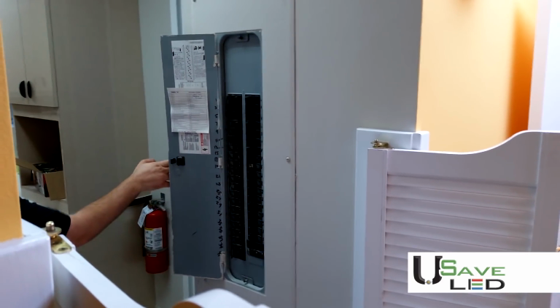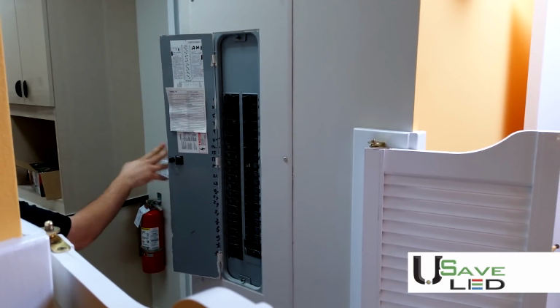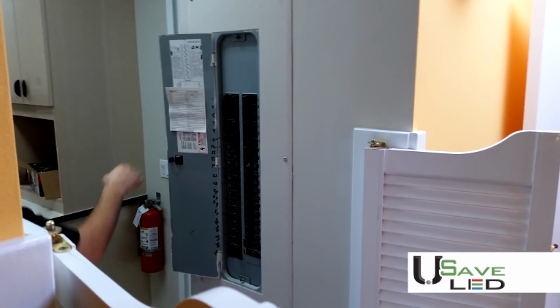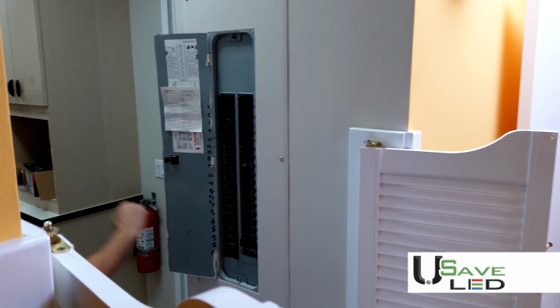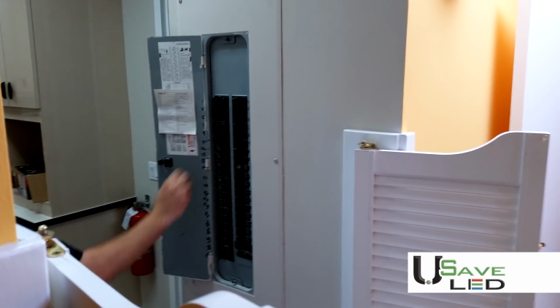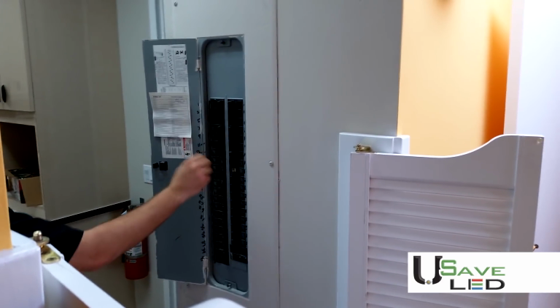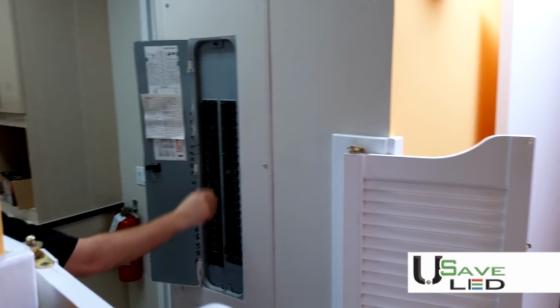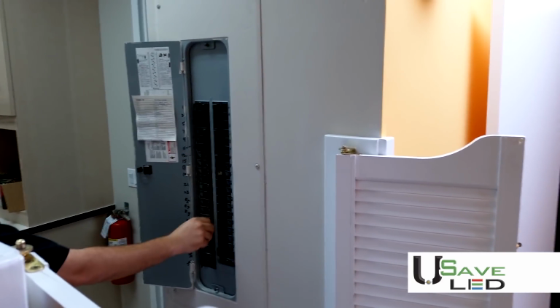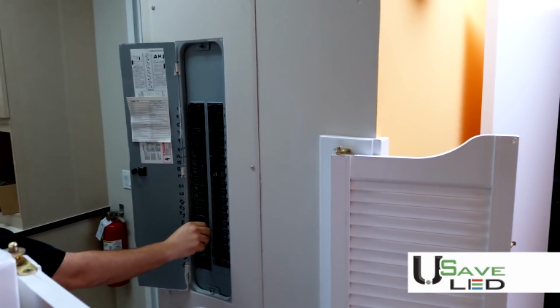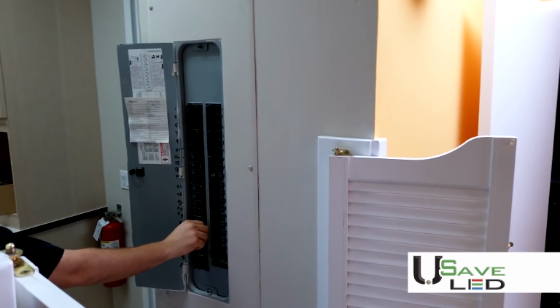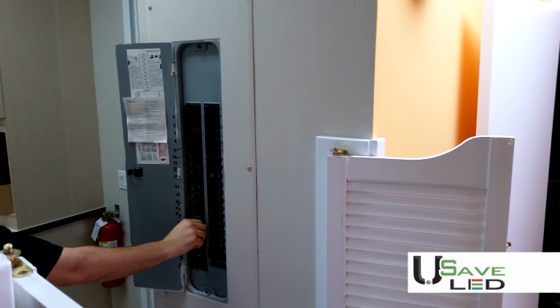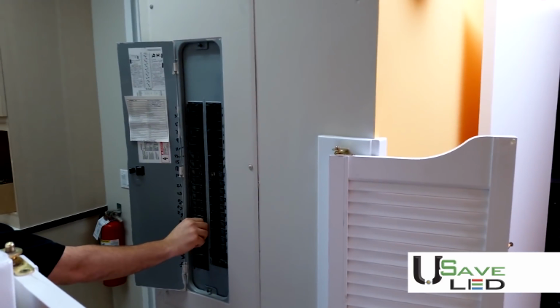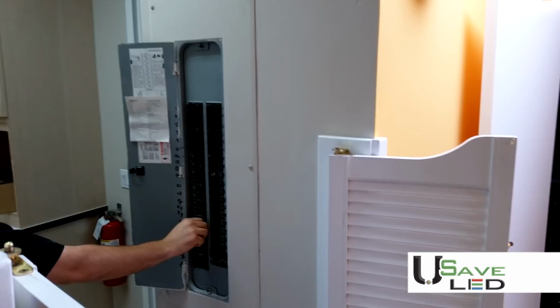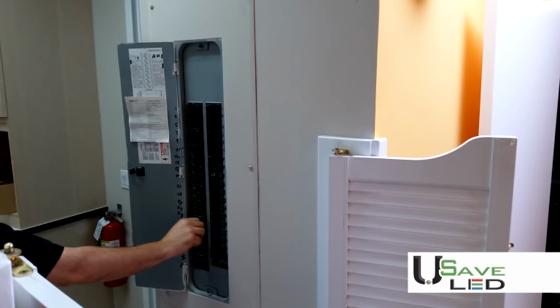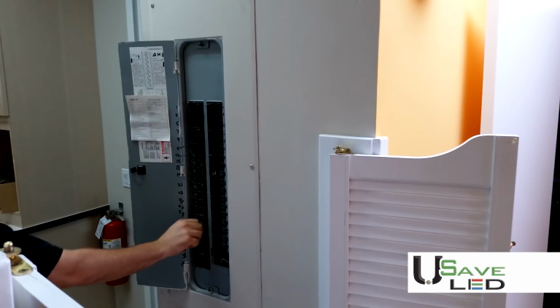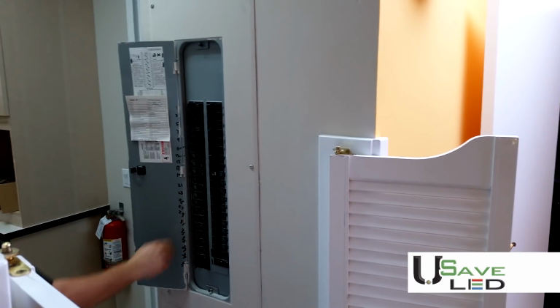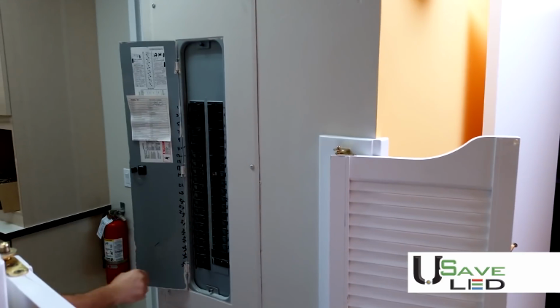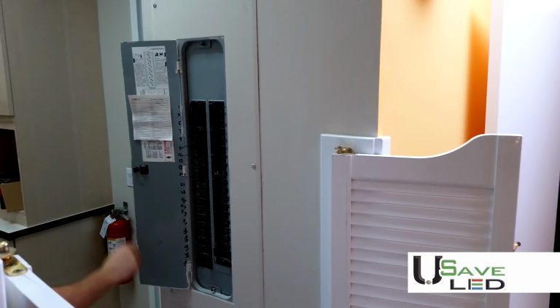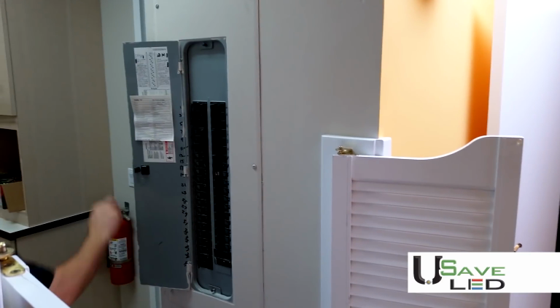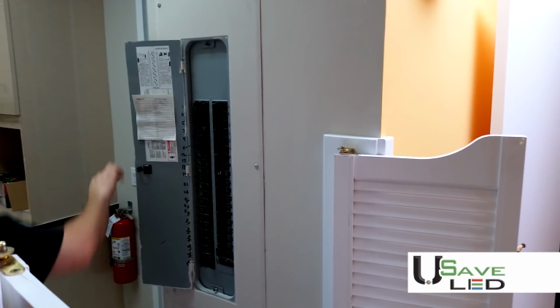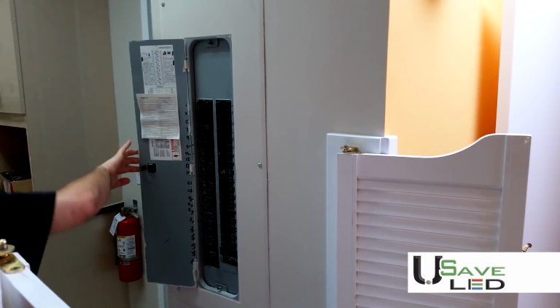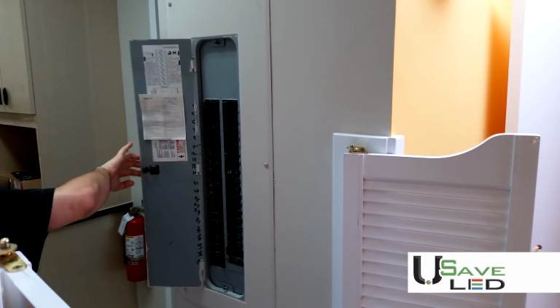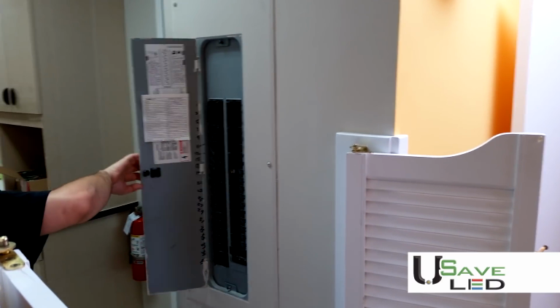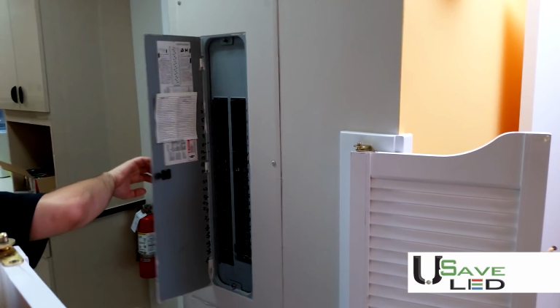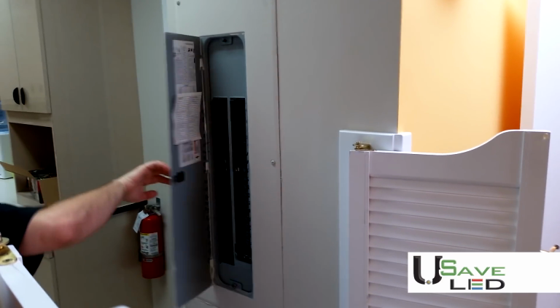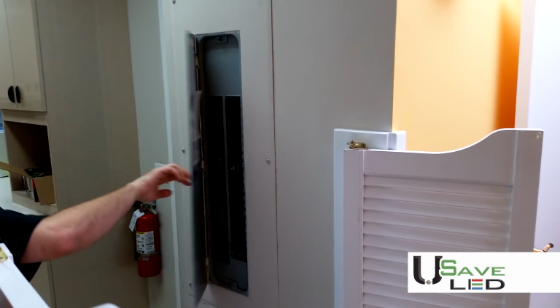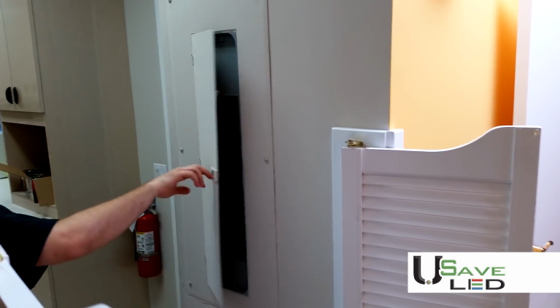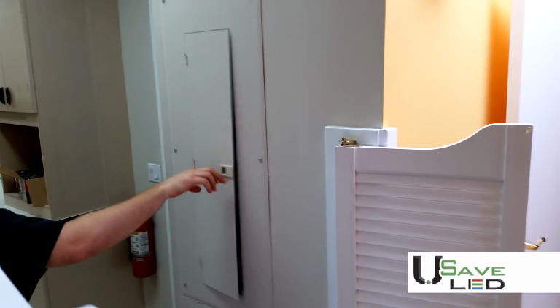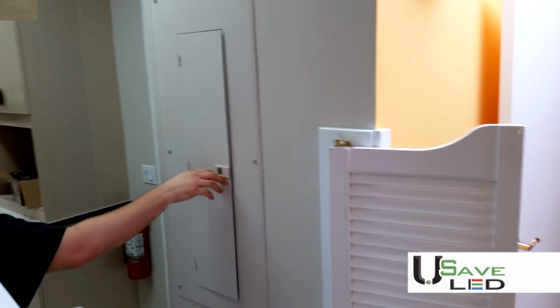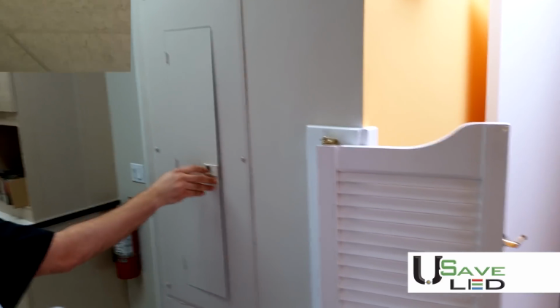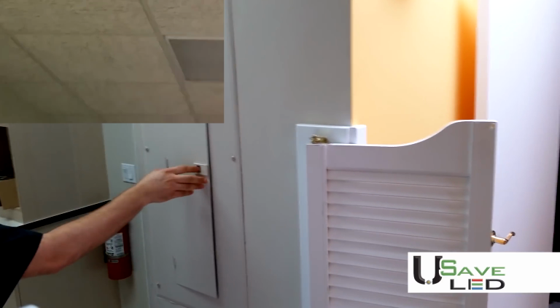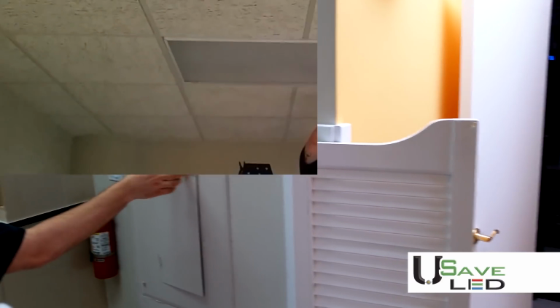Once you have turned the power off at the breaker box, you'll be ready to start your installation.